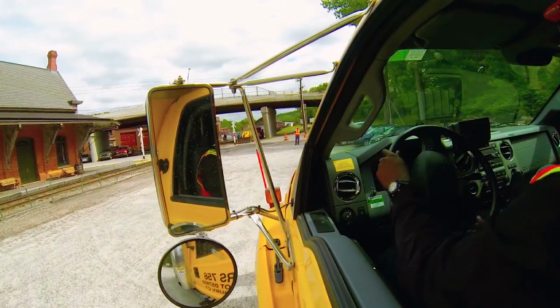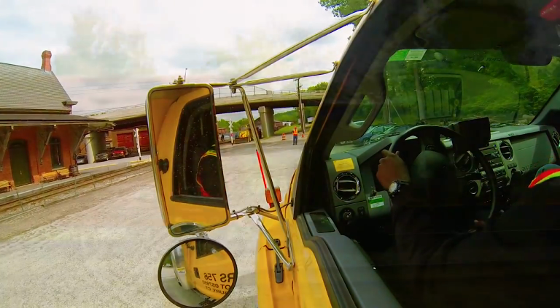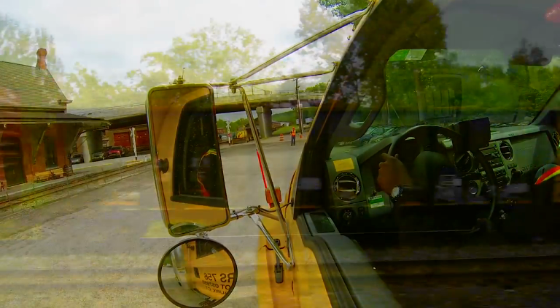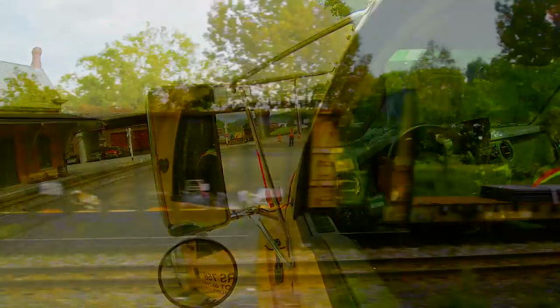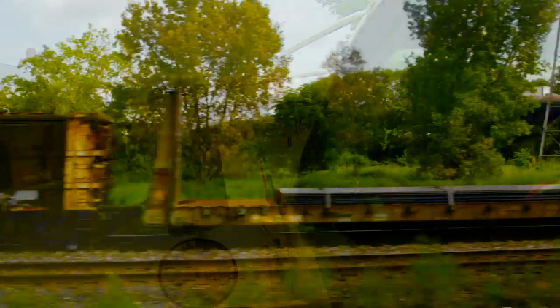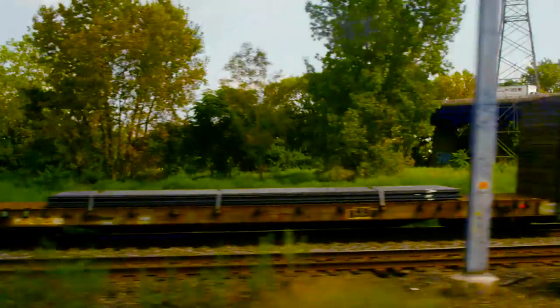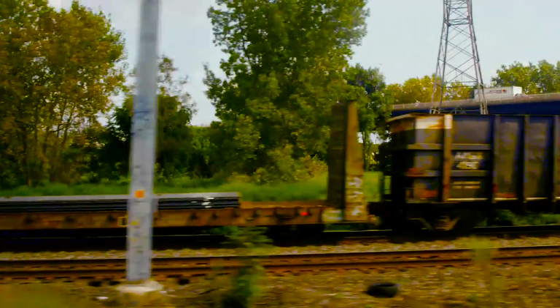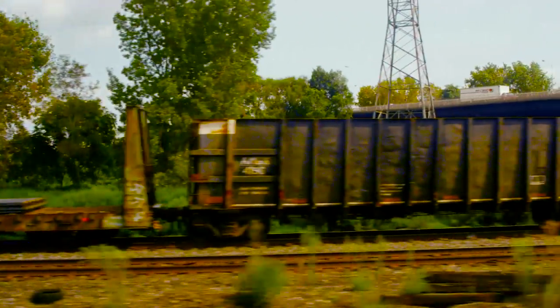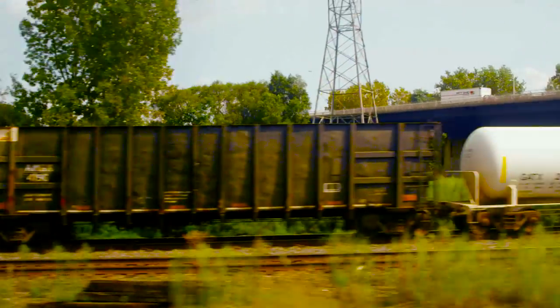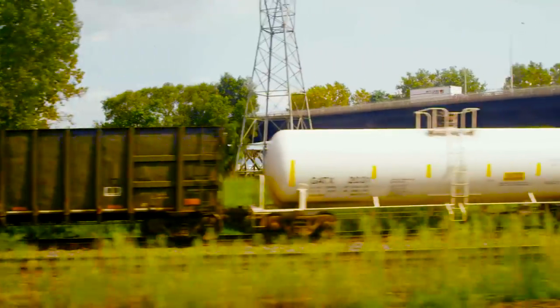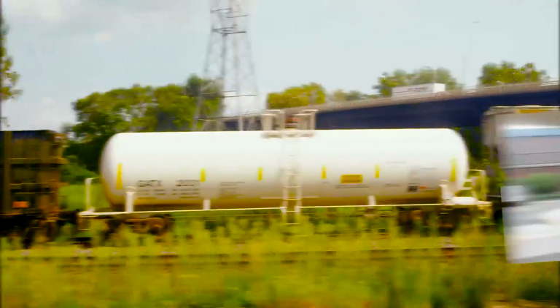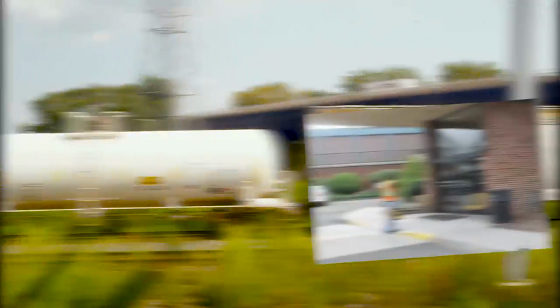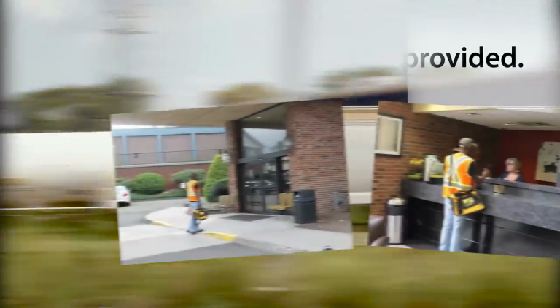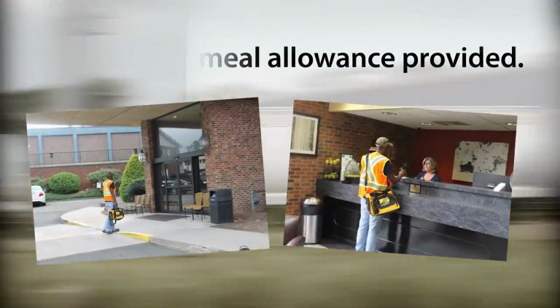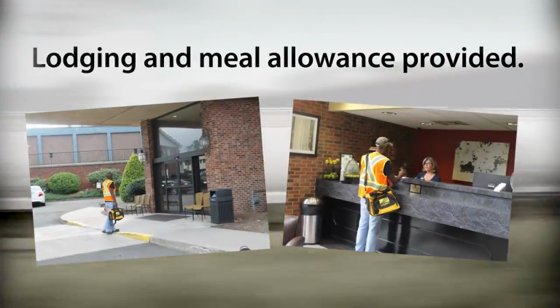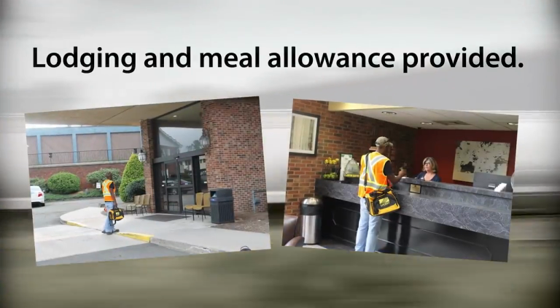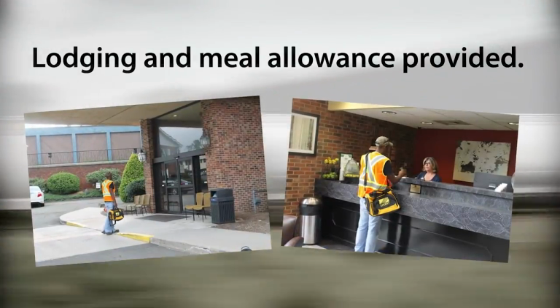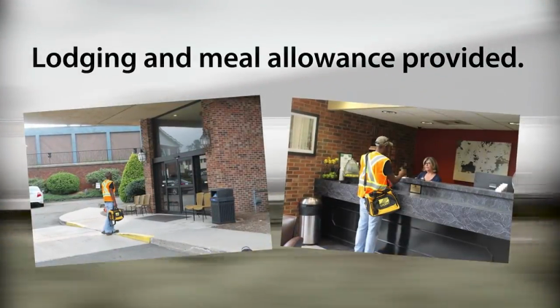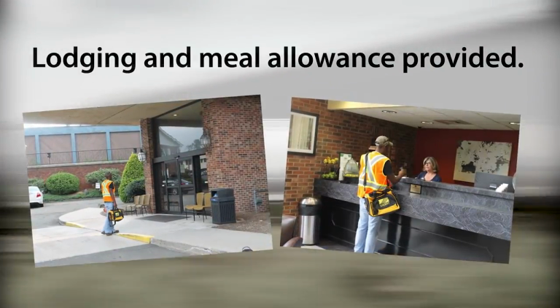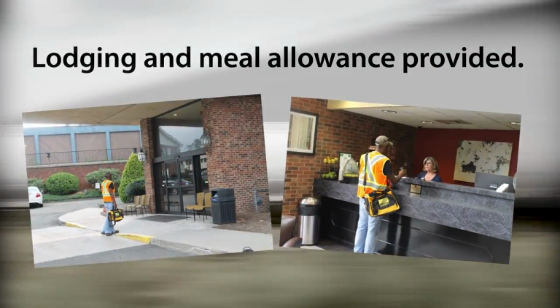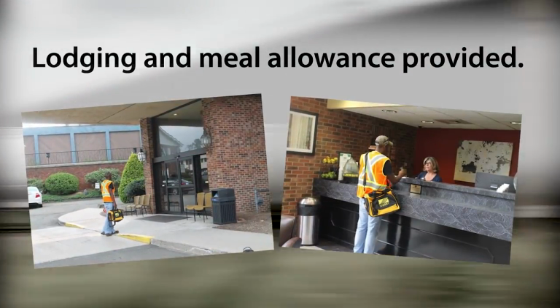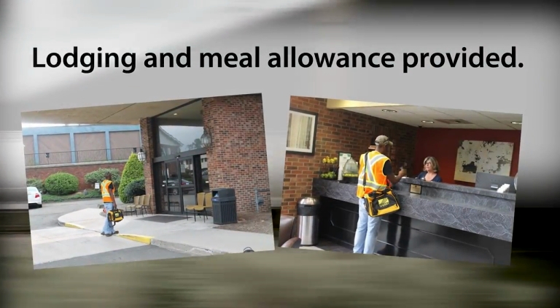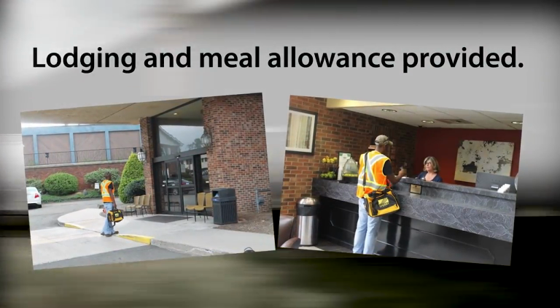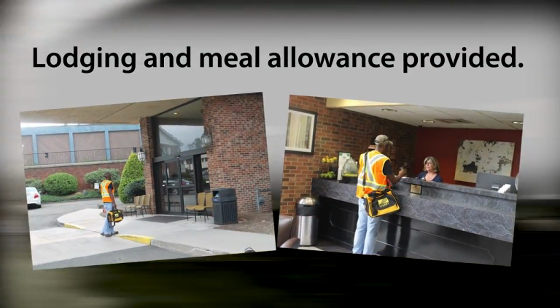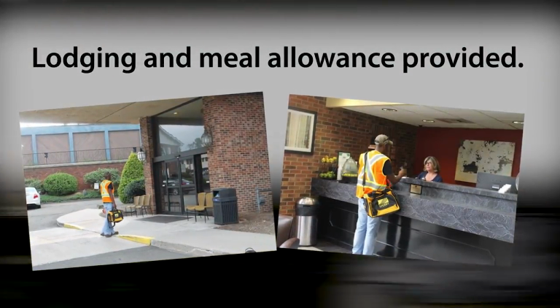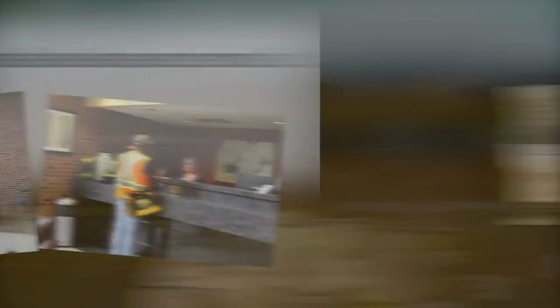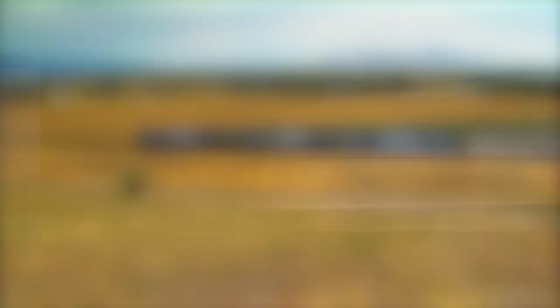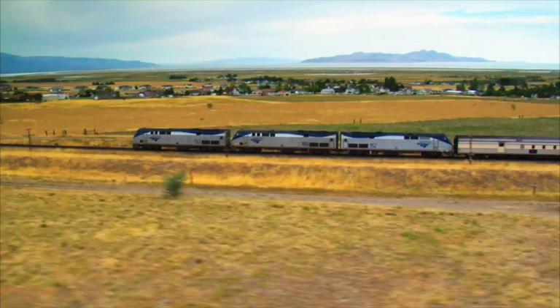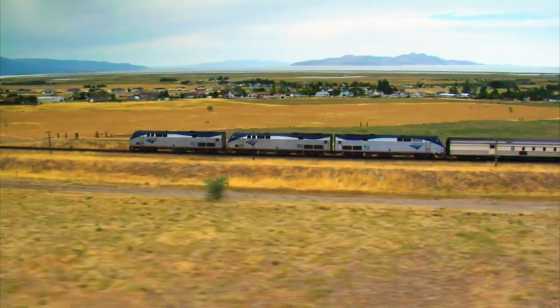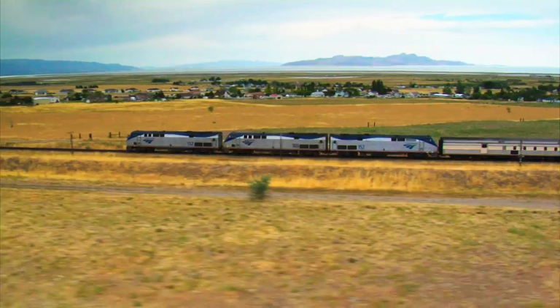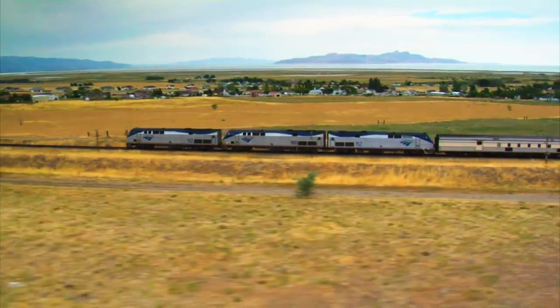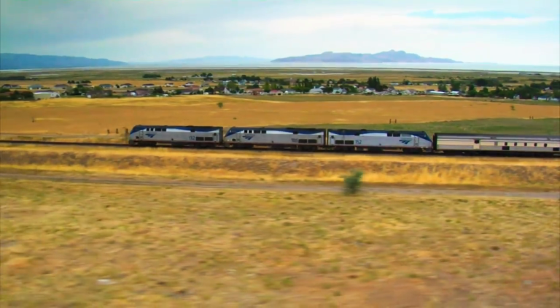Travel is a large part of the job. Sperry pays for lodging and provides me with a meal allowance. It's a great way to see the country.